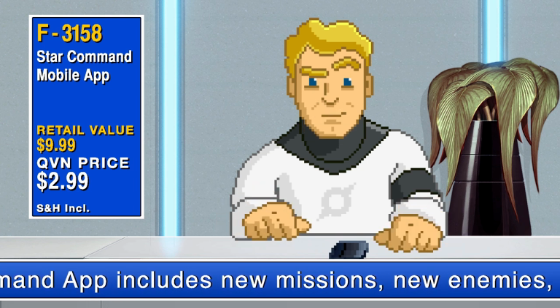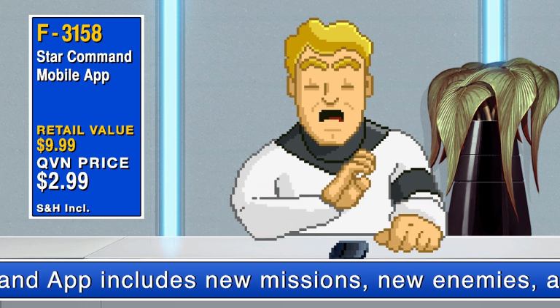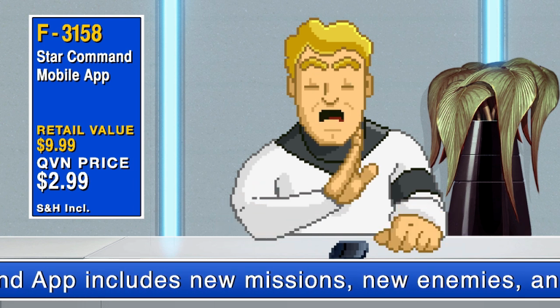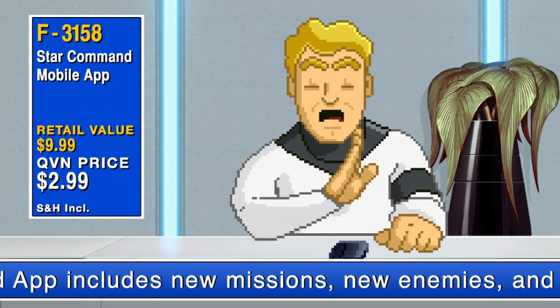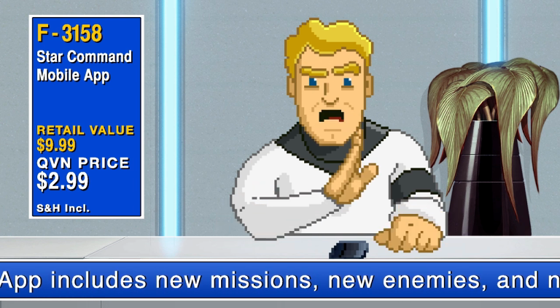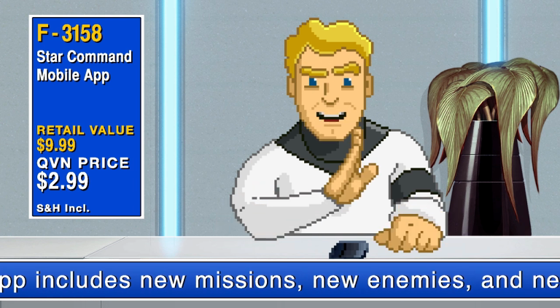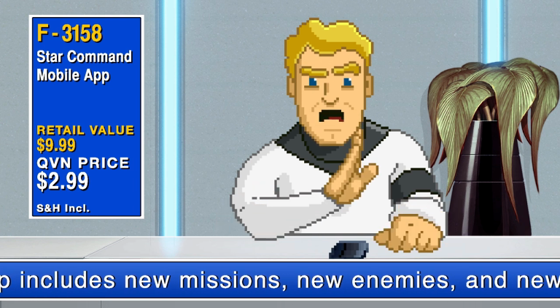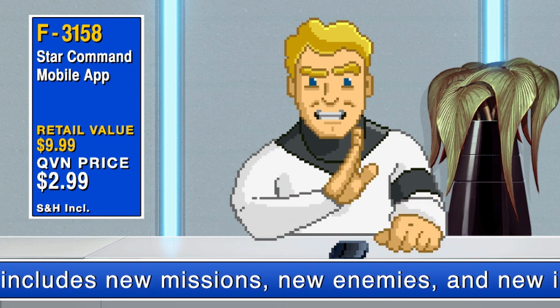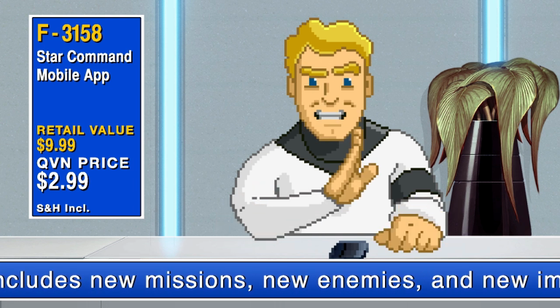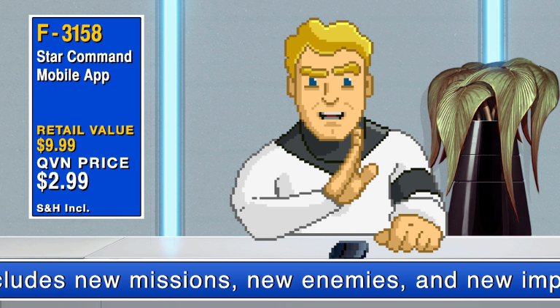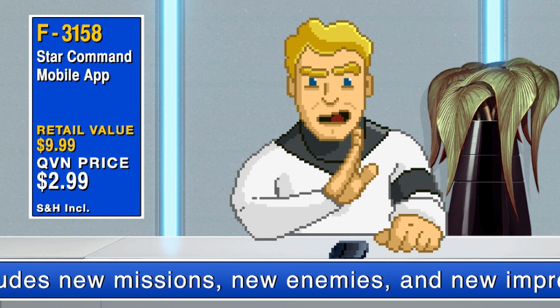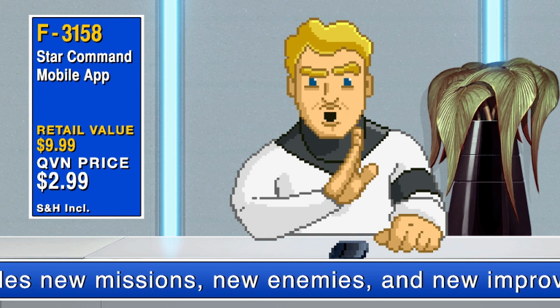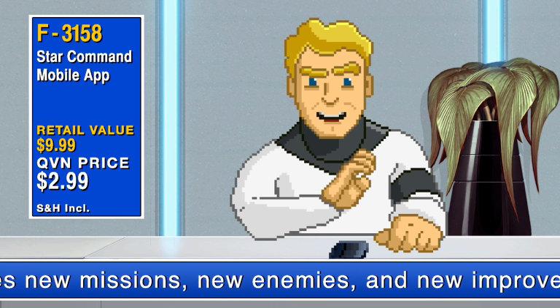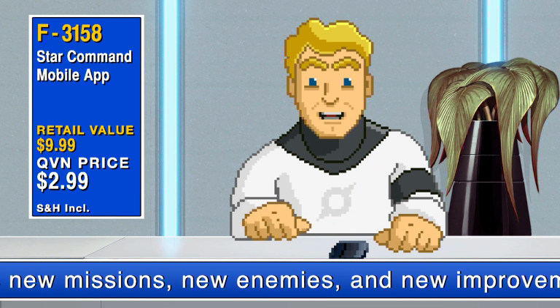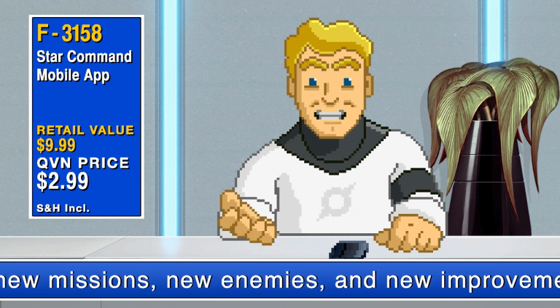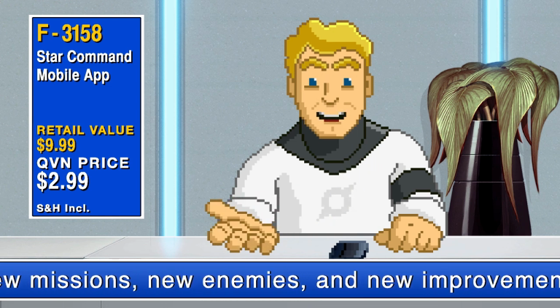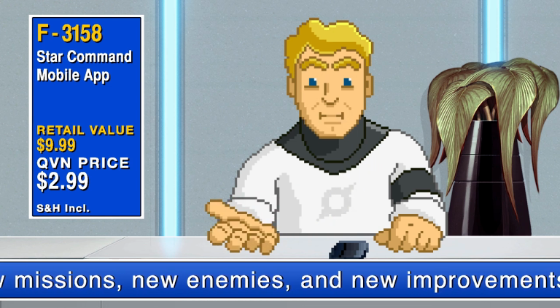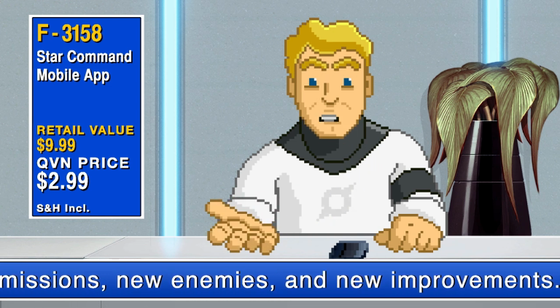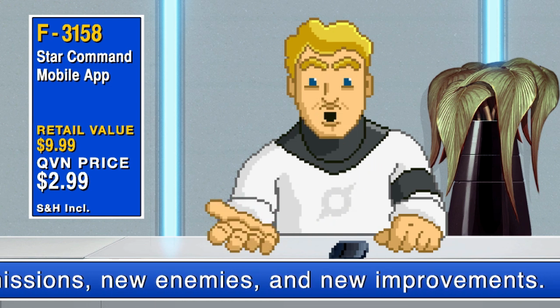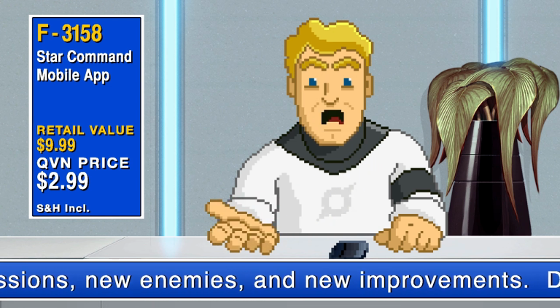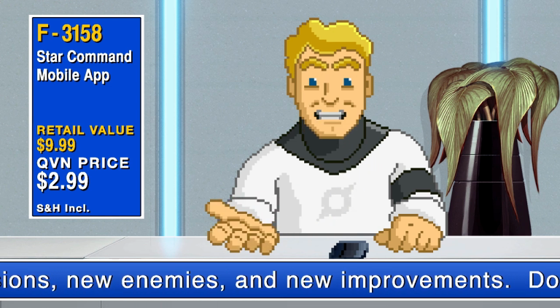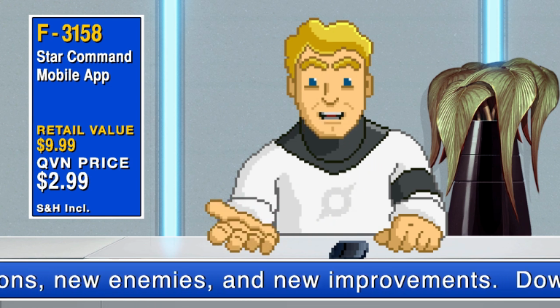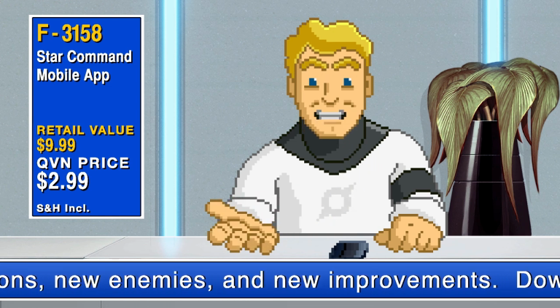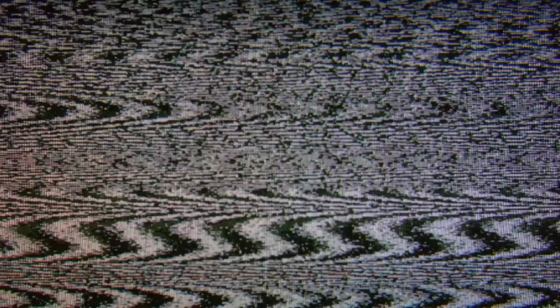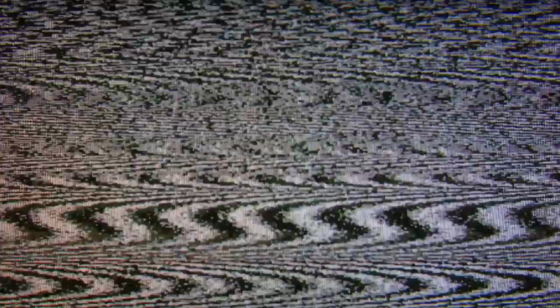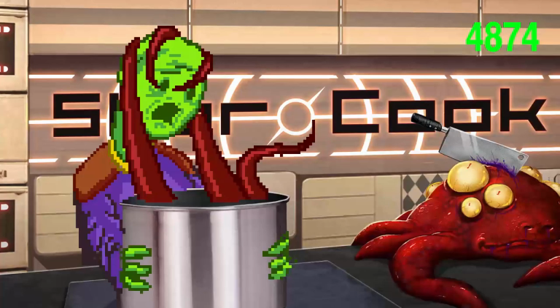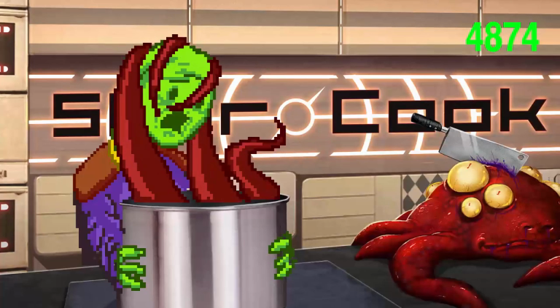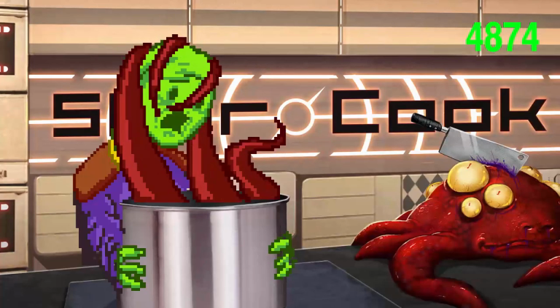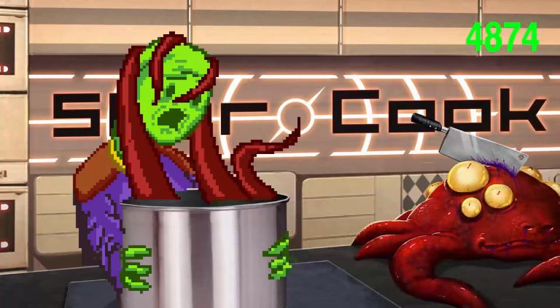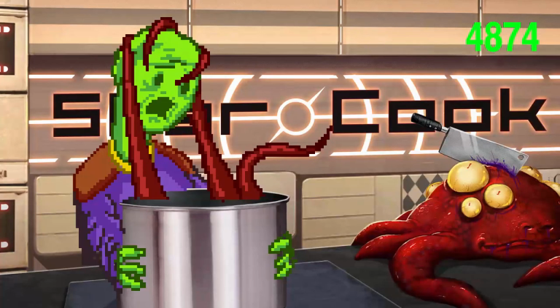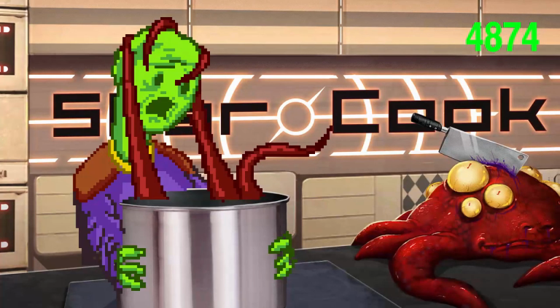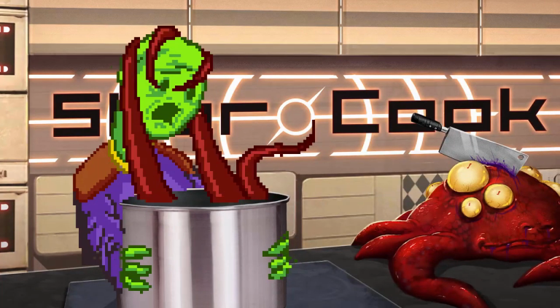I have to say, I'm a bit disappointed this isn't a pleasure droid. I mean, those things are so much more amazing than this. Teleport! Teleport!